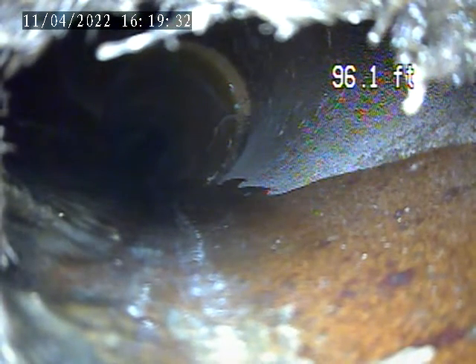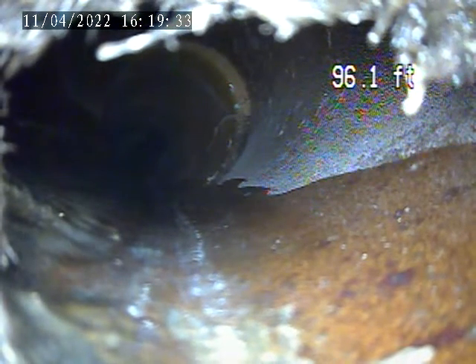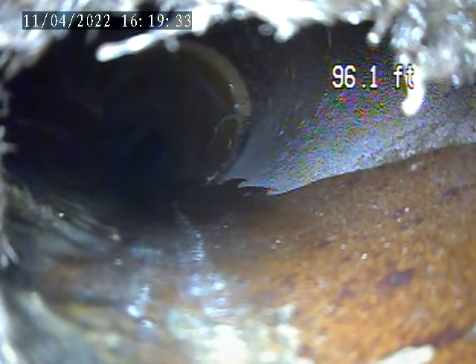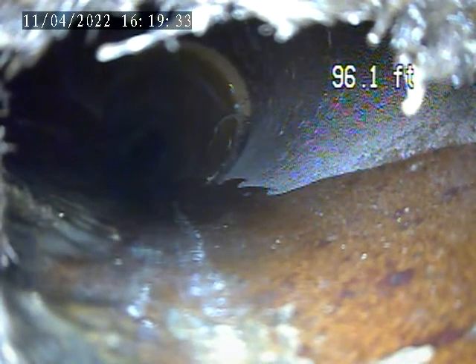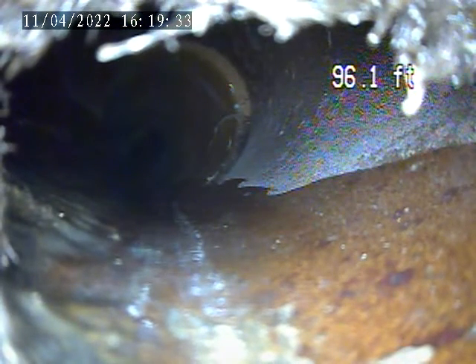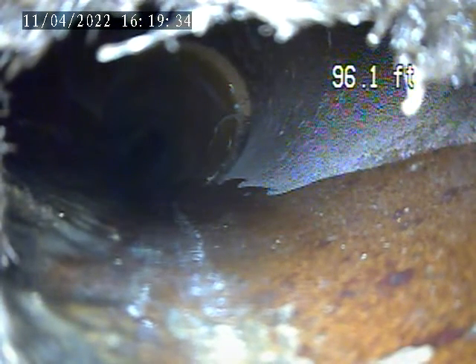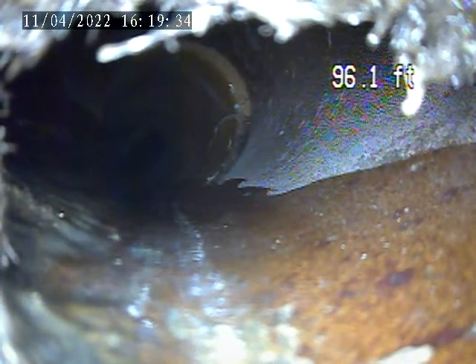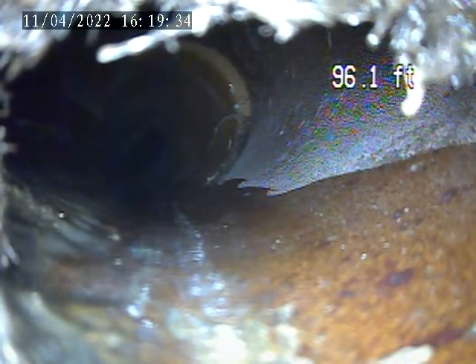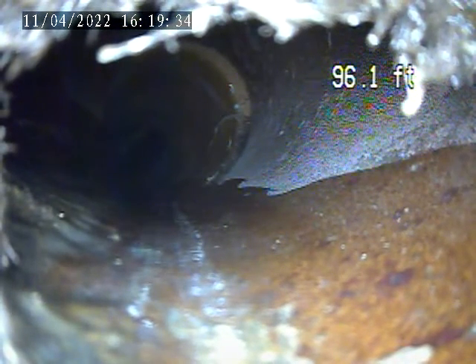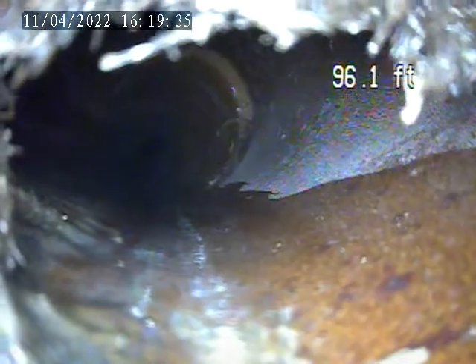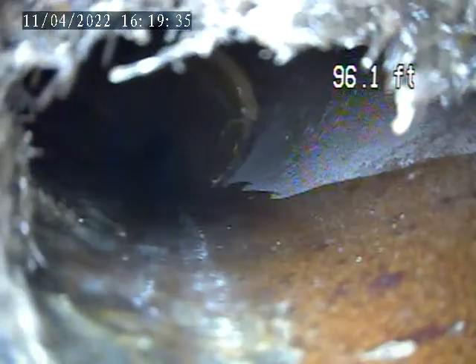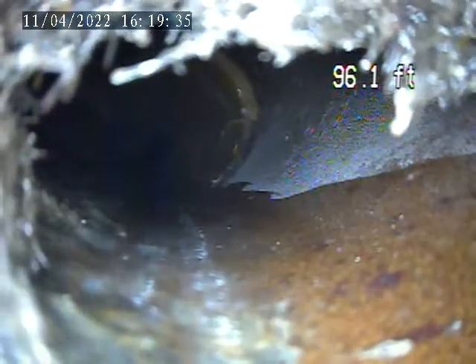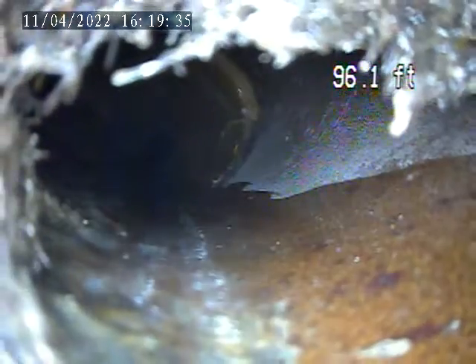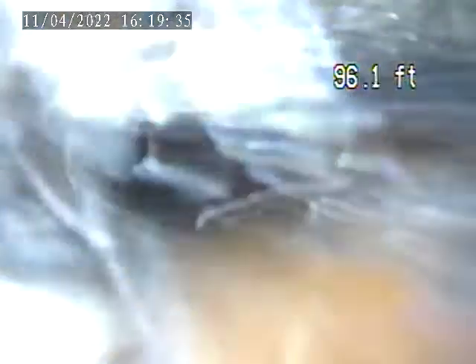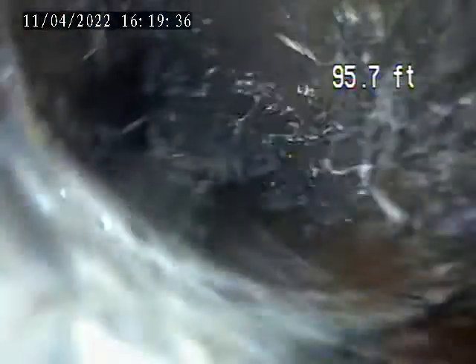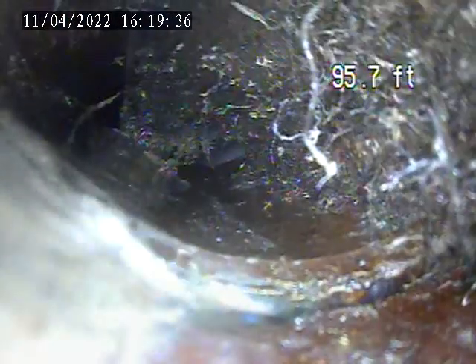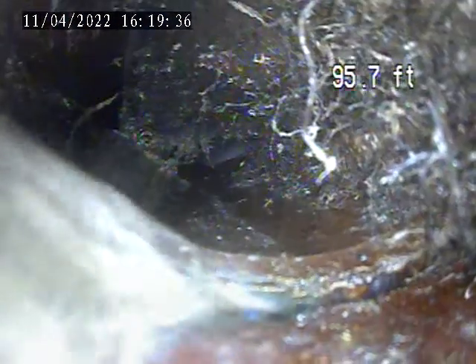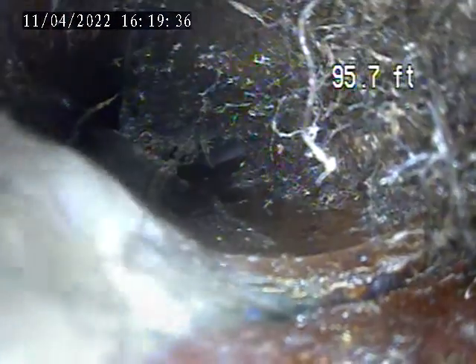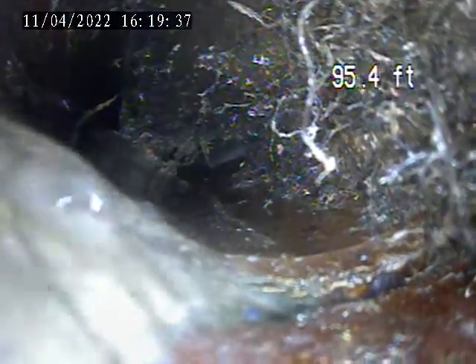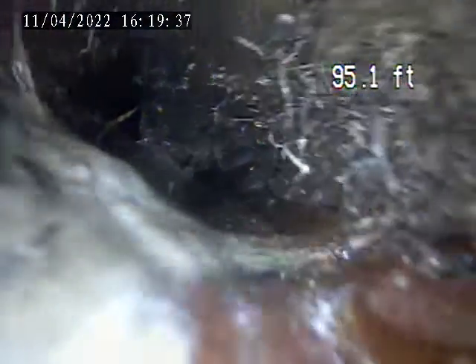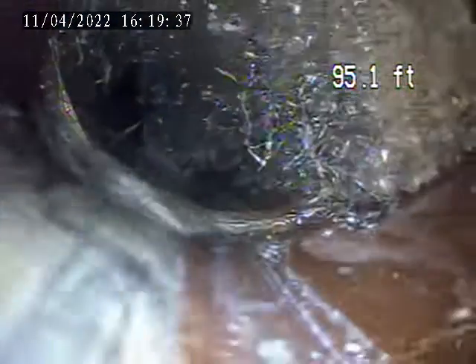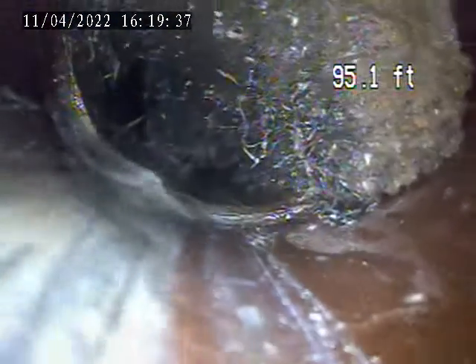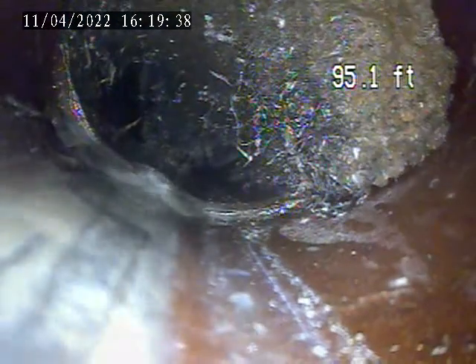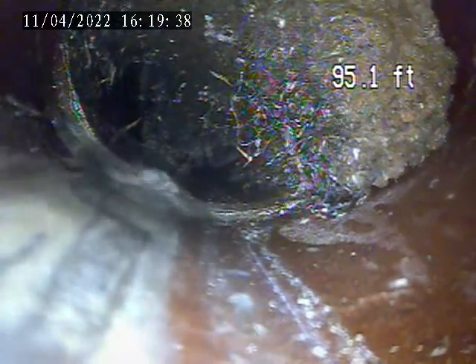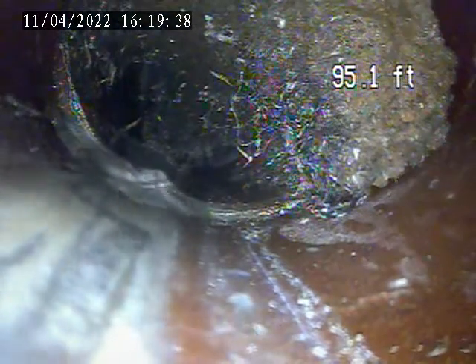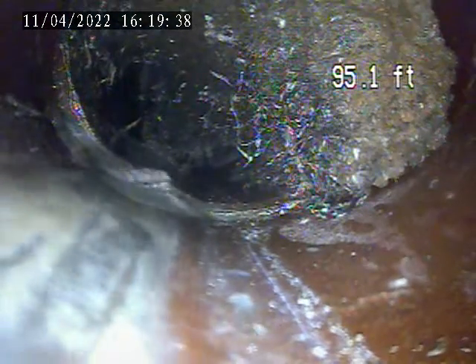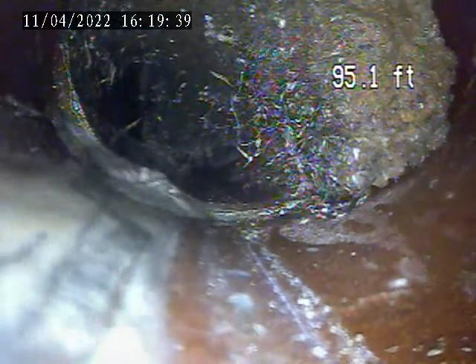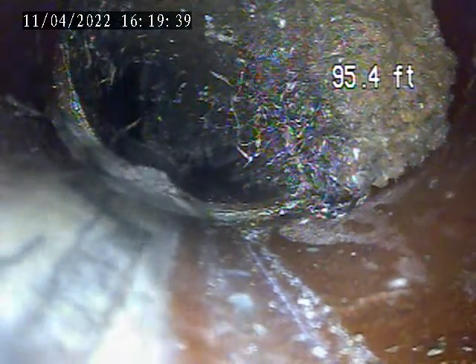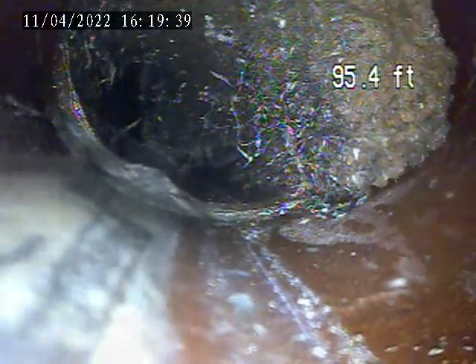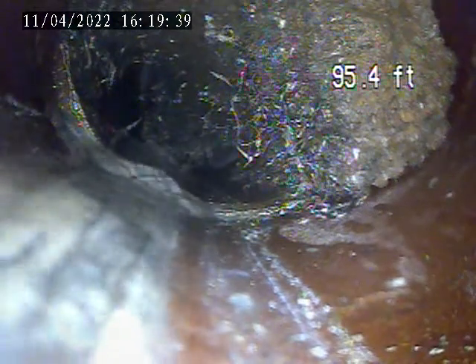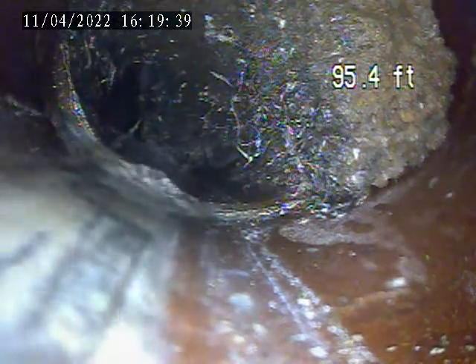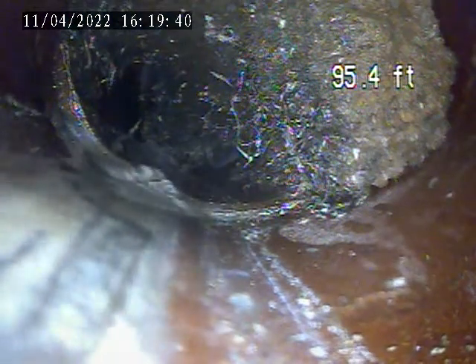I'm starting to get some root intrusion around this area. 95 feet. I'm going to stop this video for a second and locate this area.